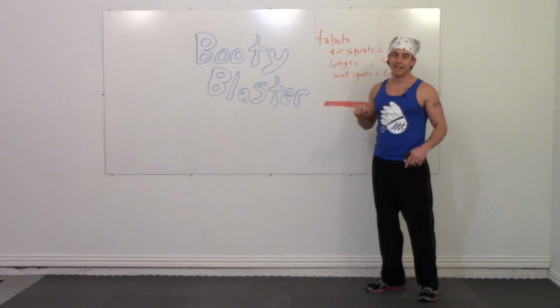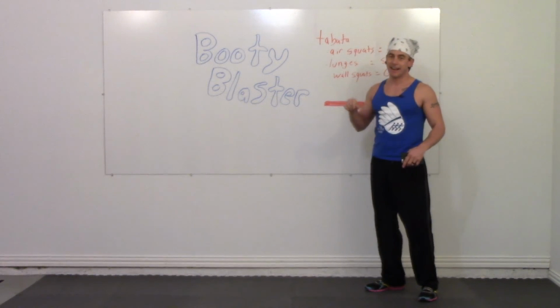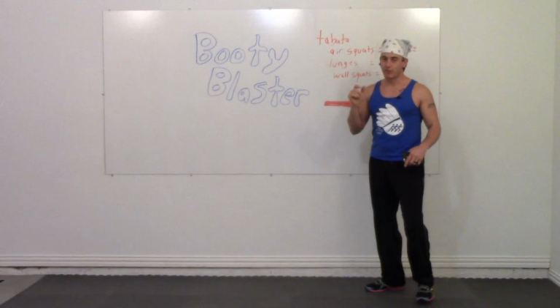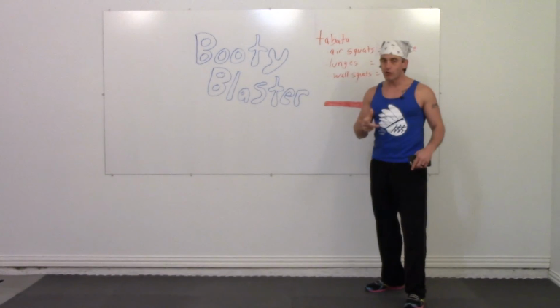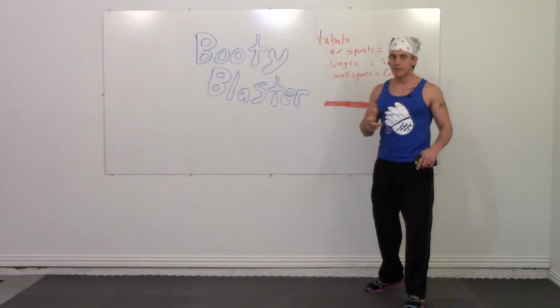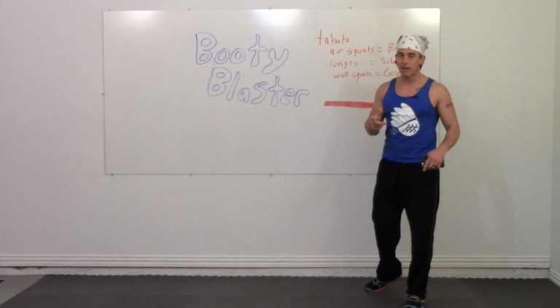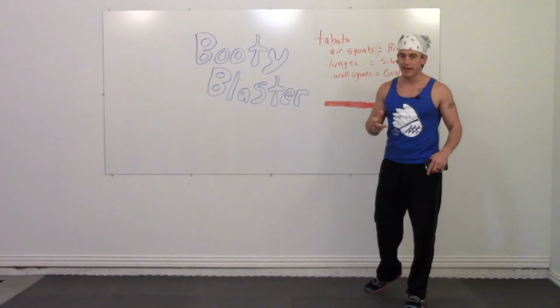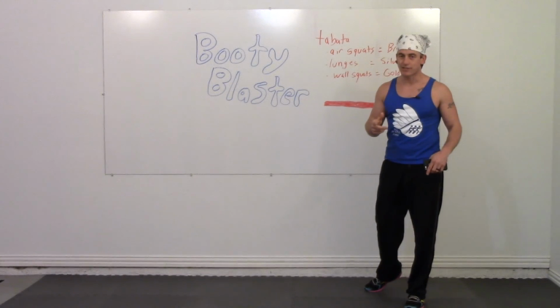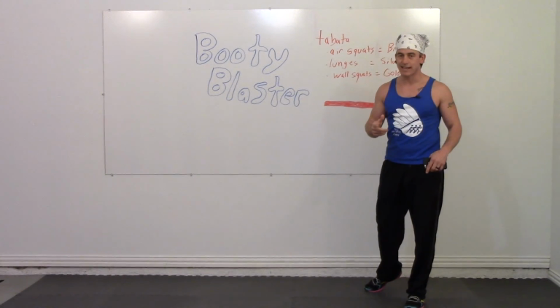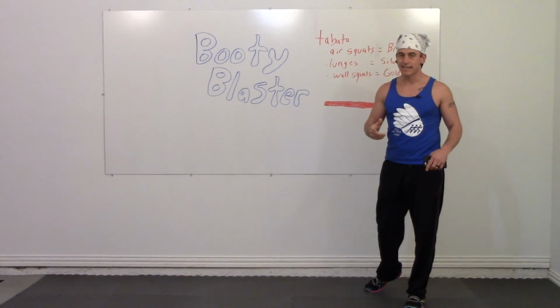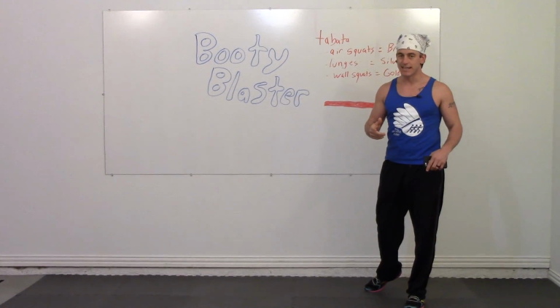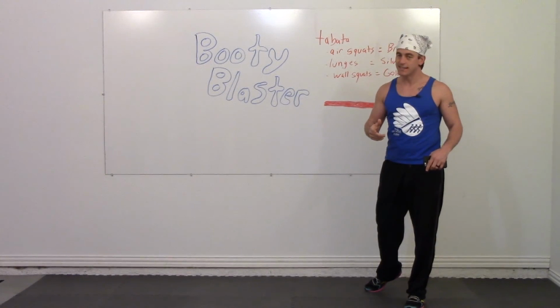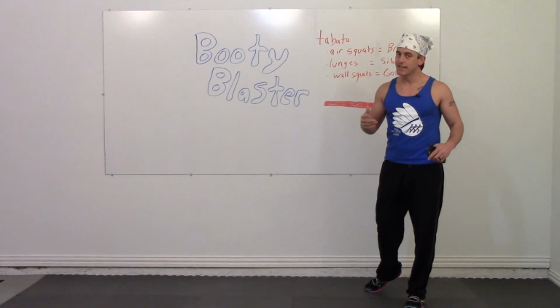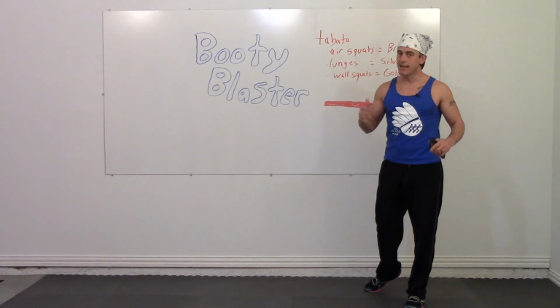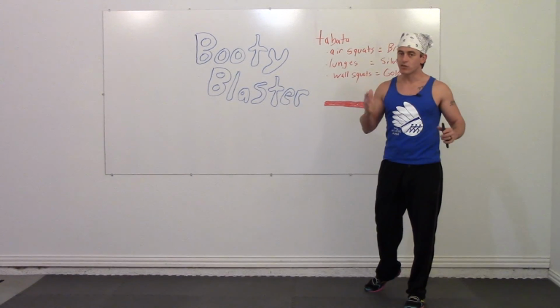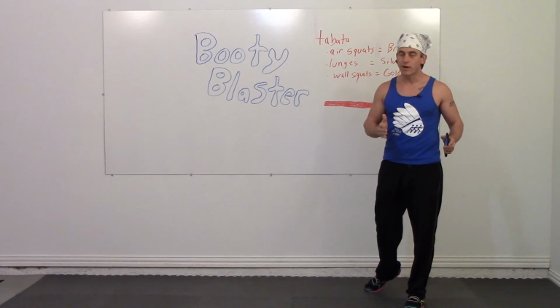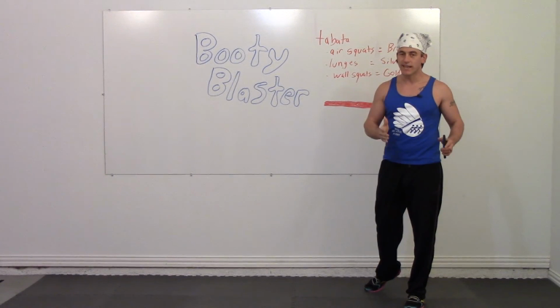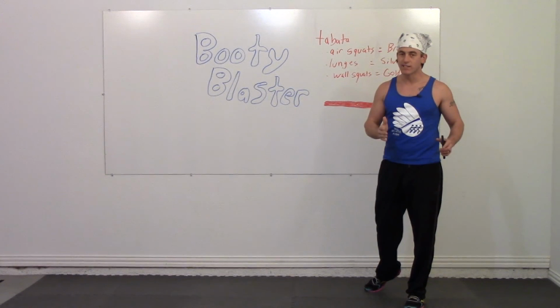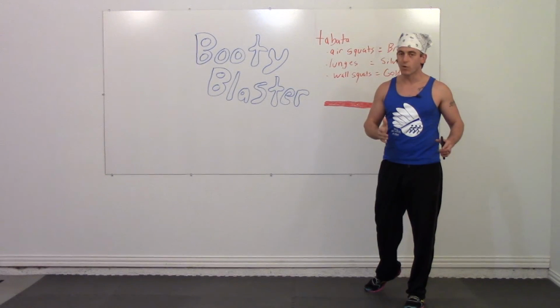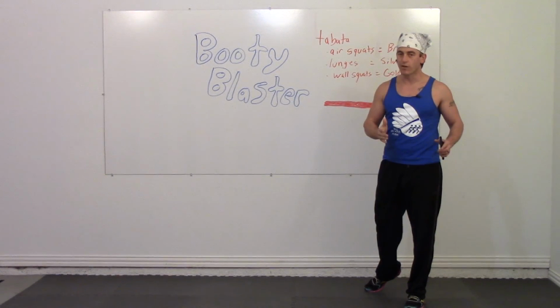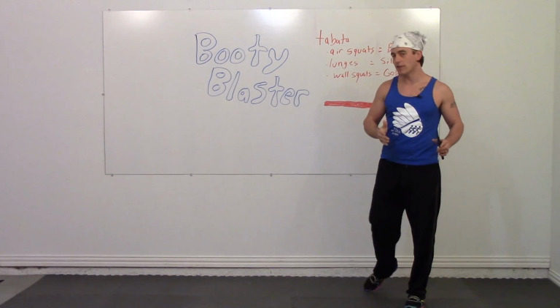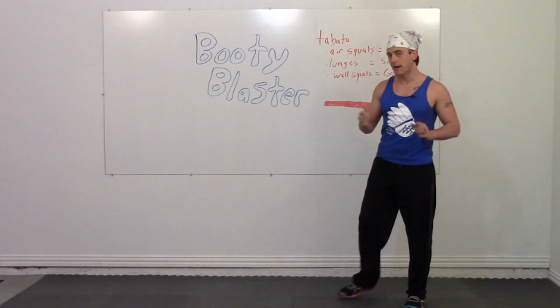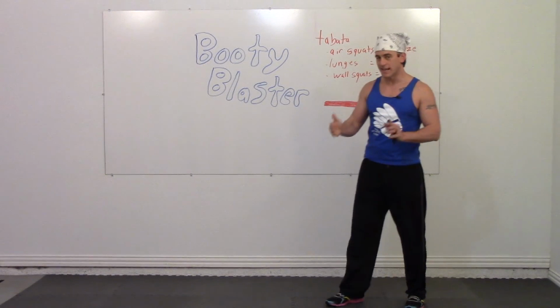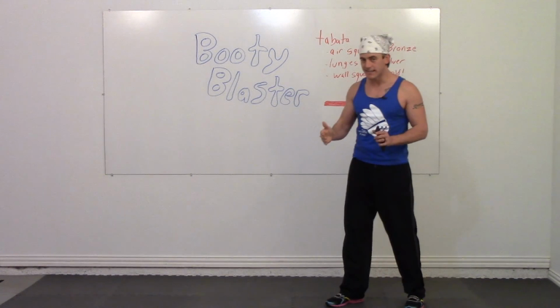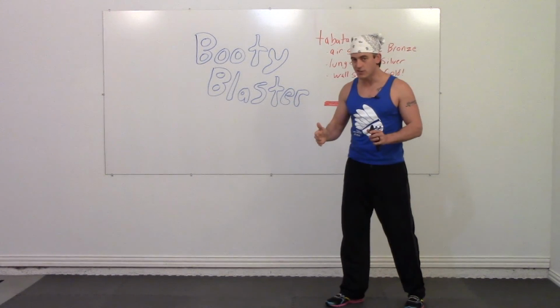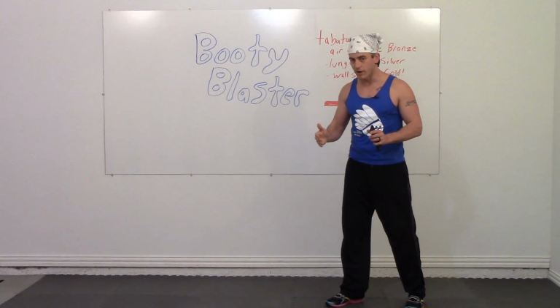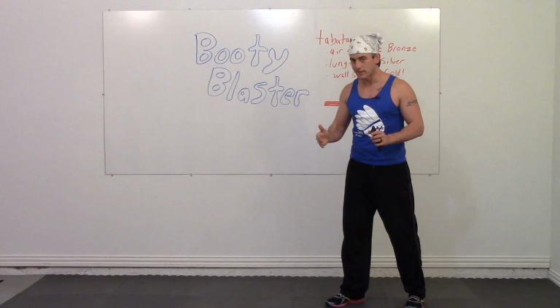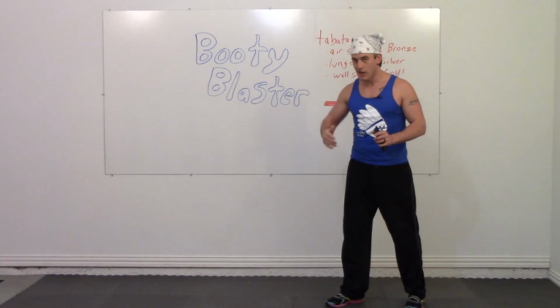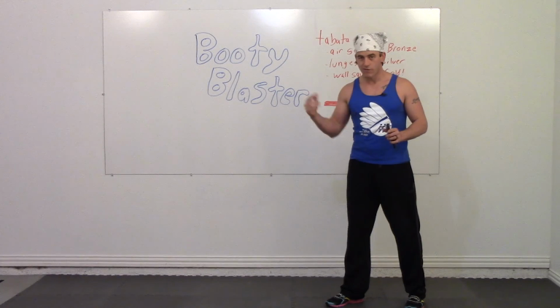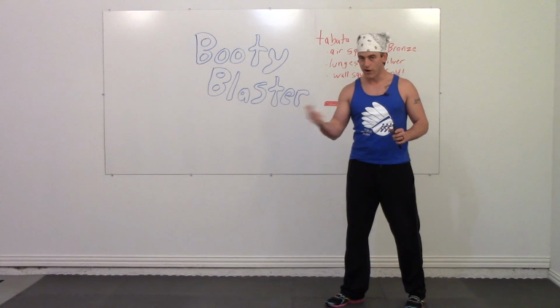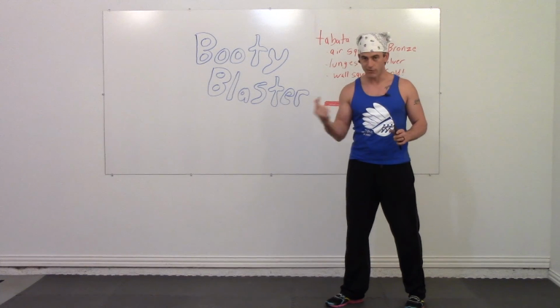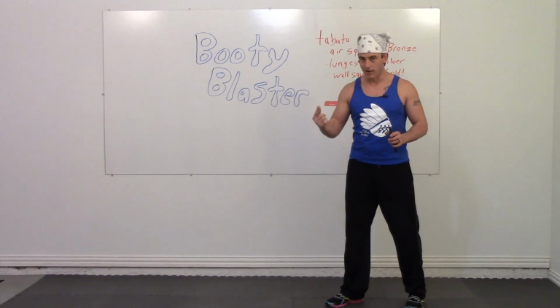If you don't know what a Tabata exercise is, it is 20 seconds of work followed by 10 seconds of rest for eight rounds.